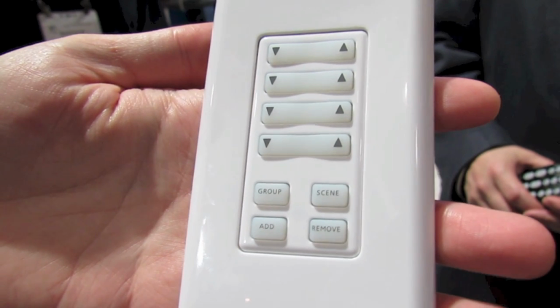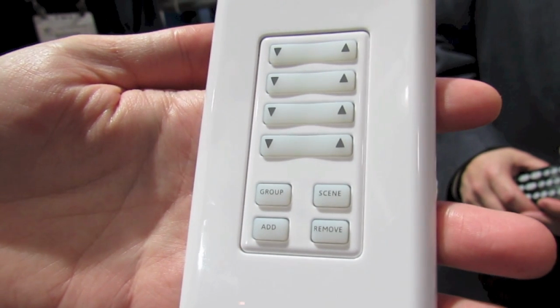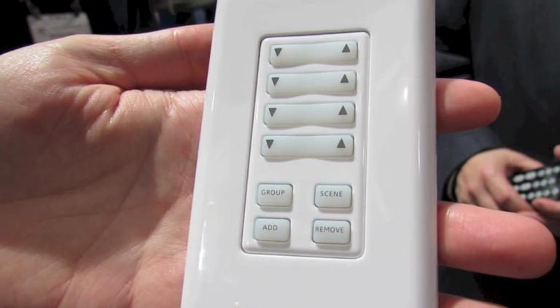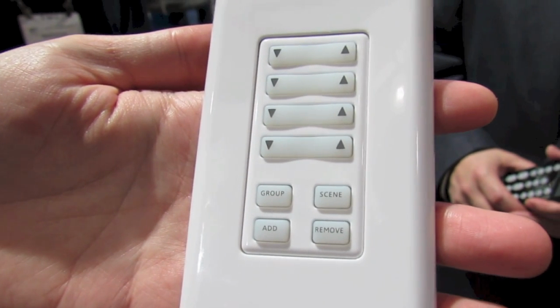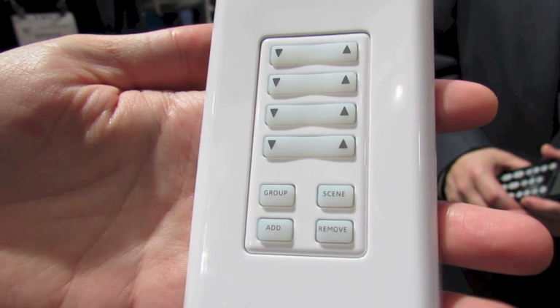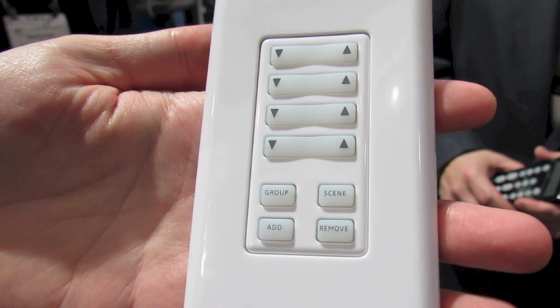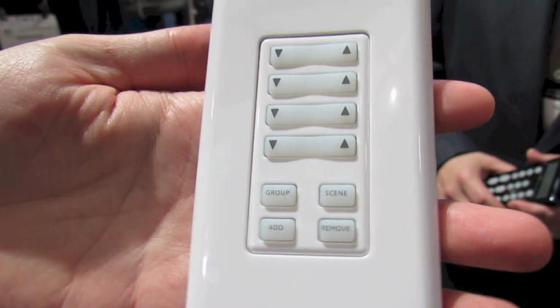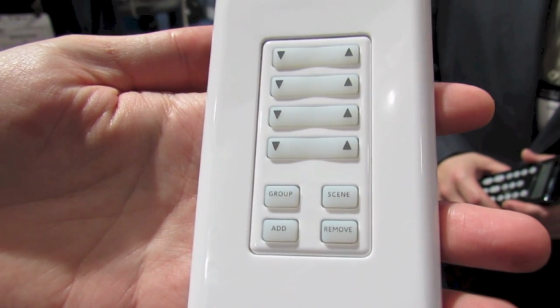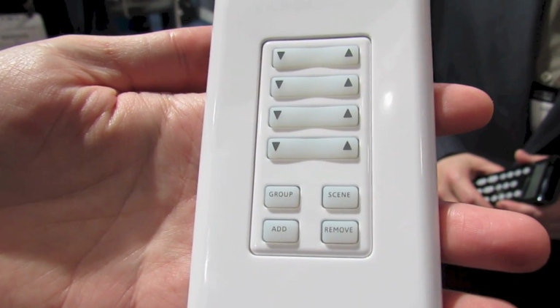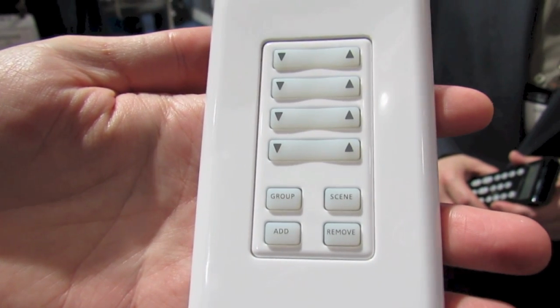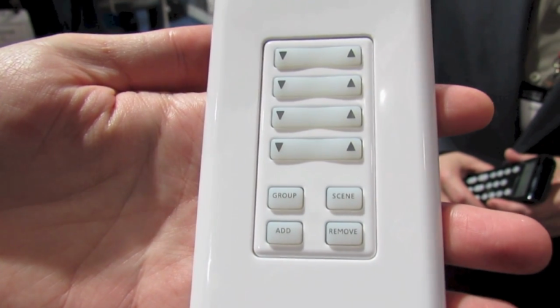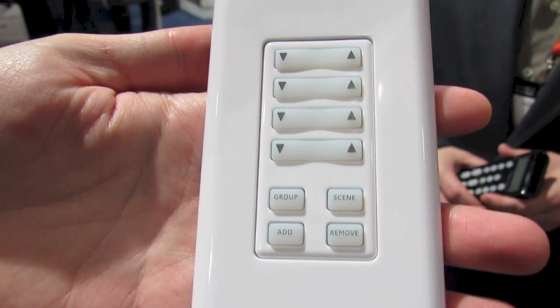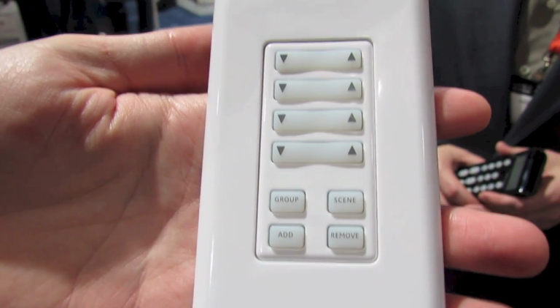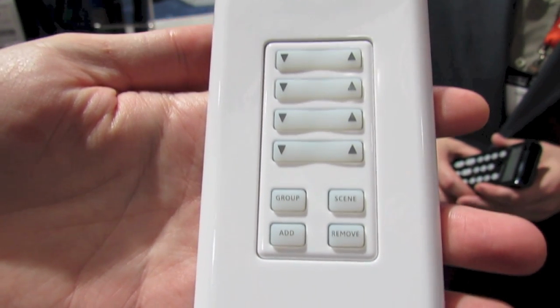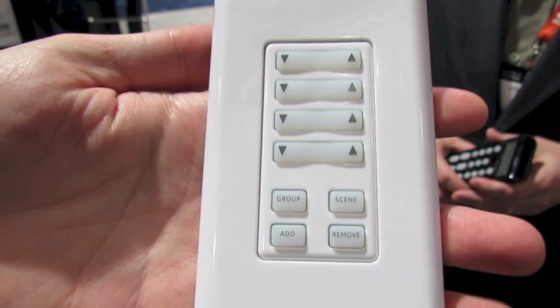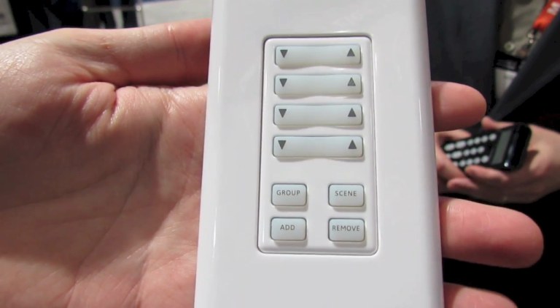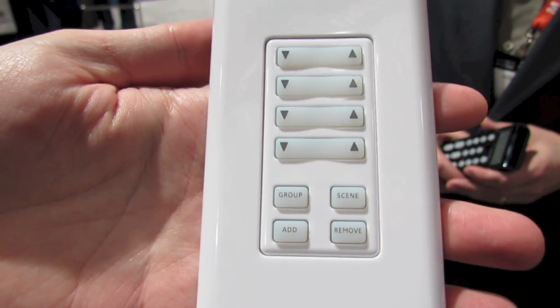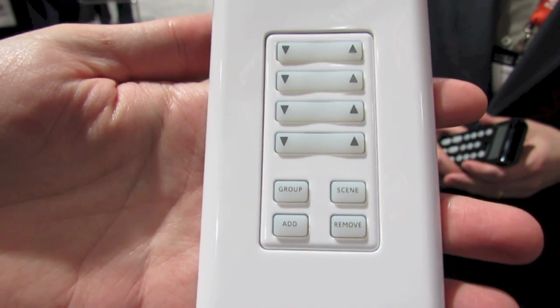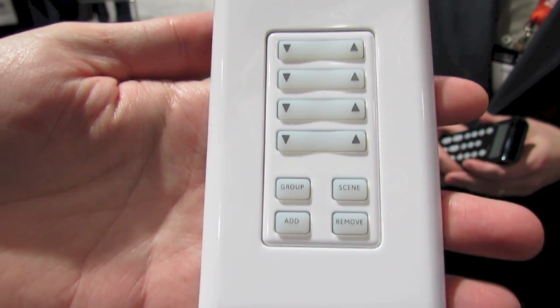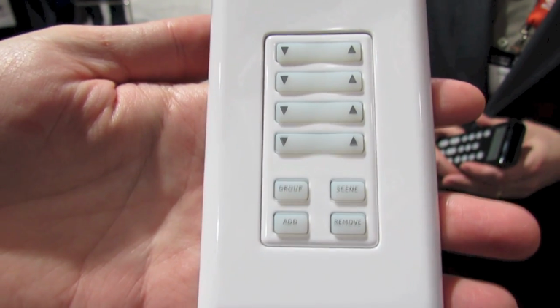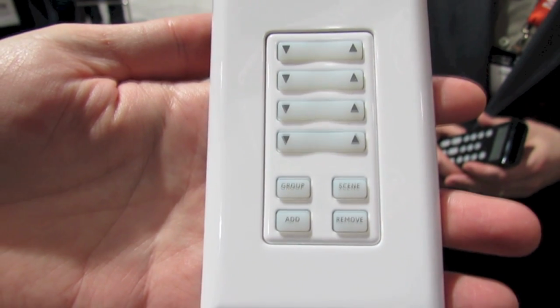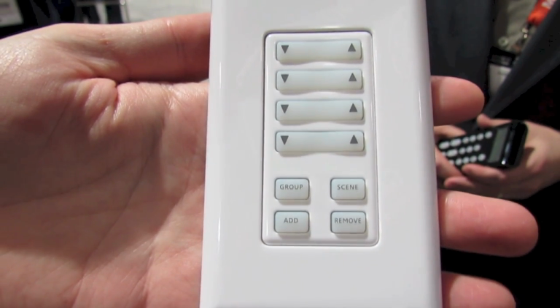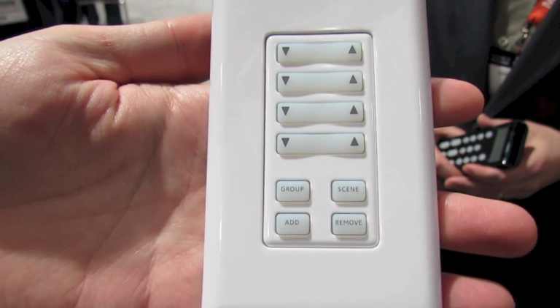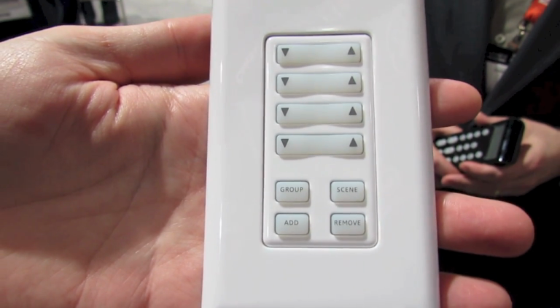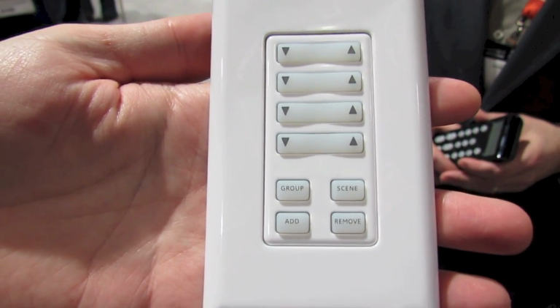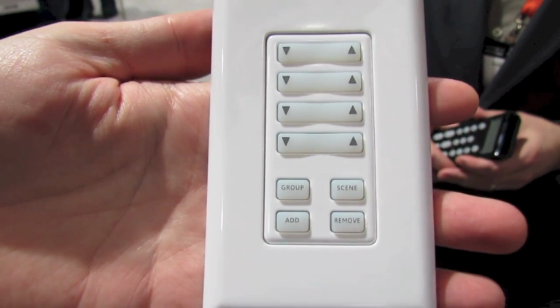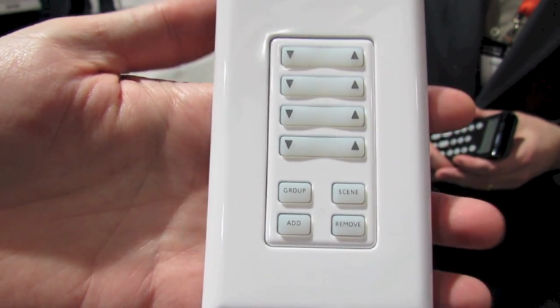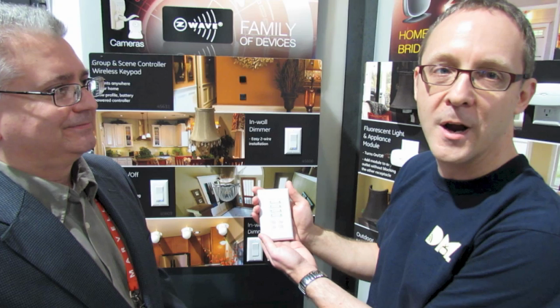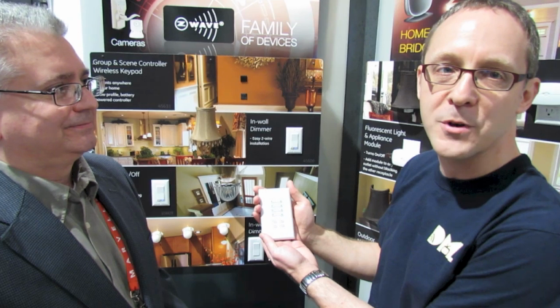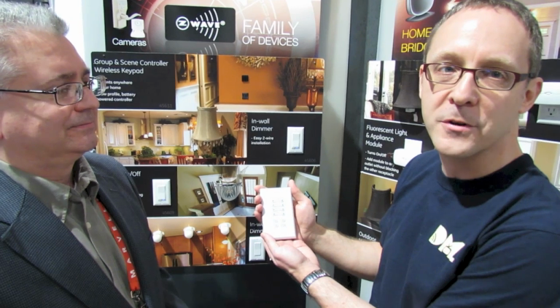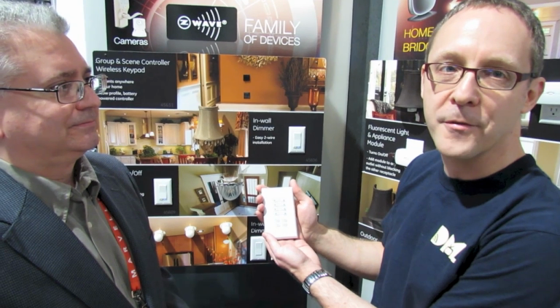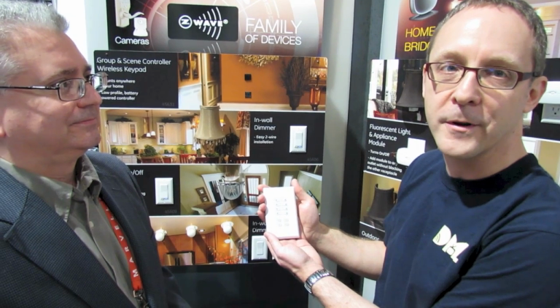We're here at the GE booth at CES 2013. This is Digital Media Zone. I'm Richard Gunther.